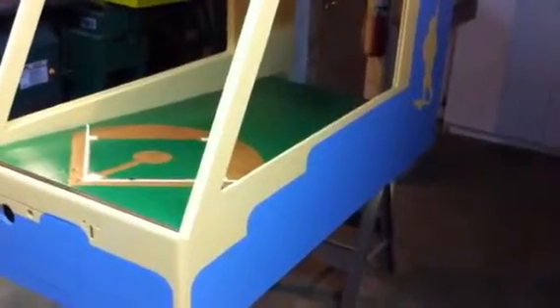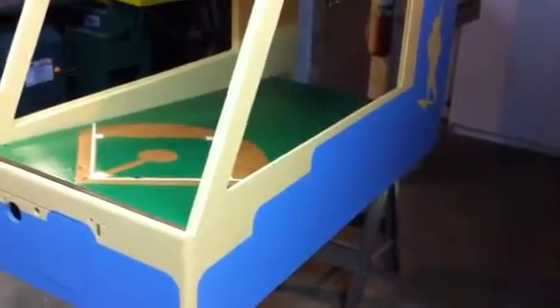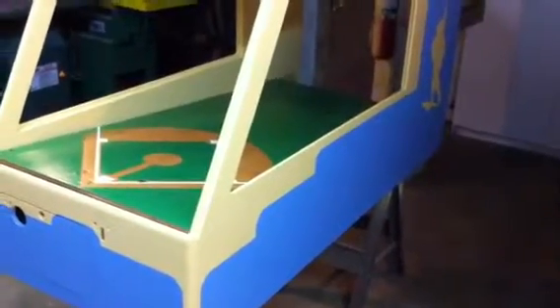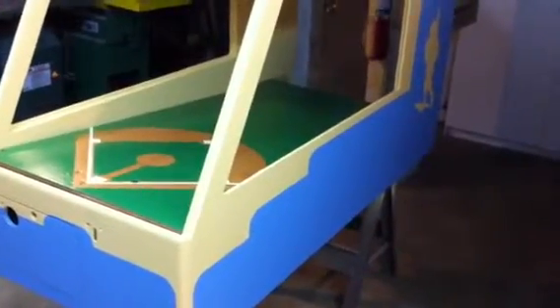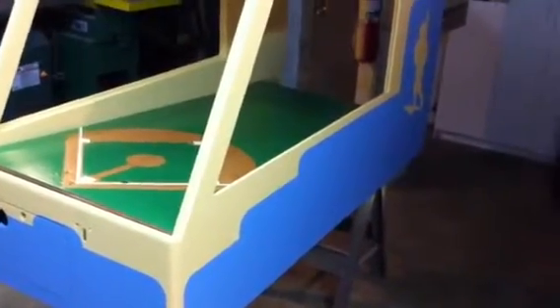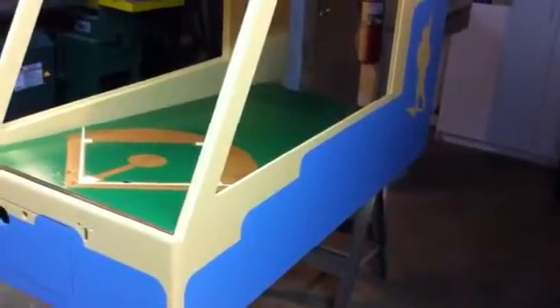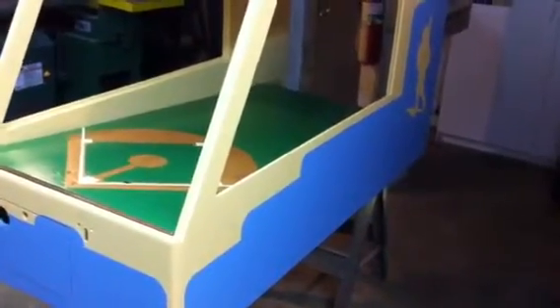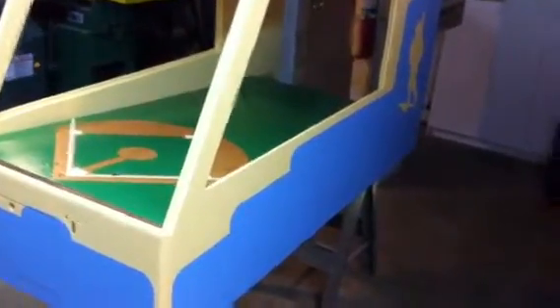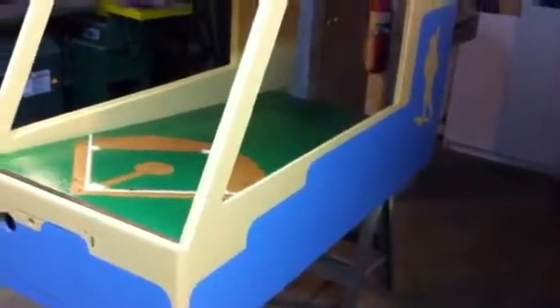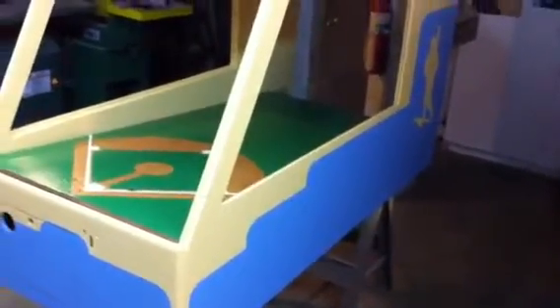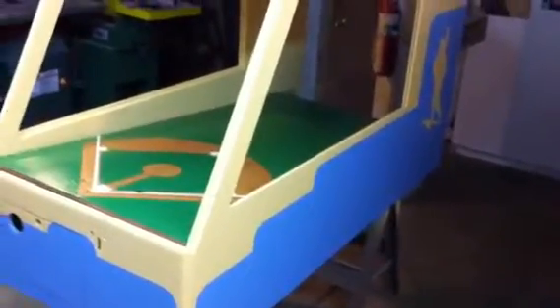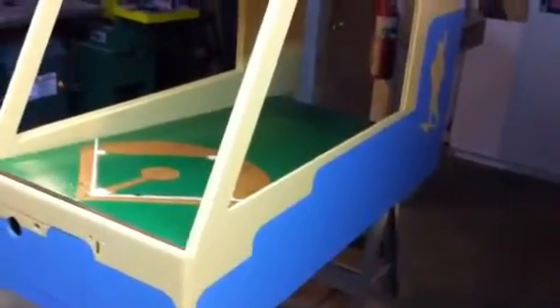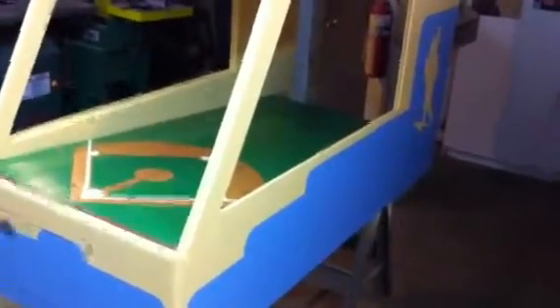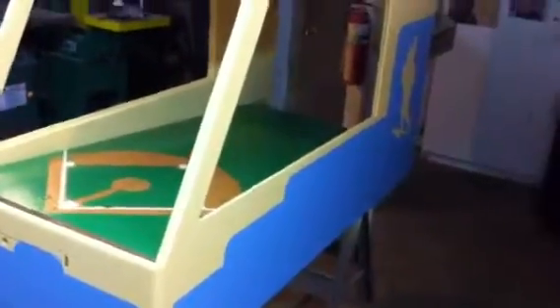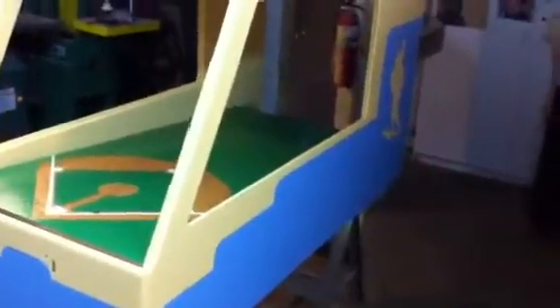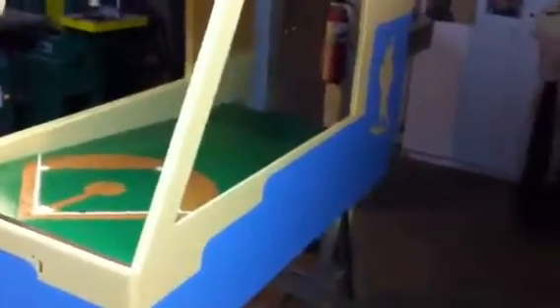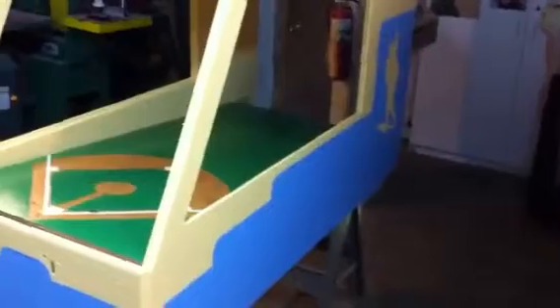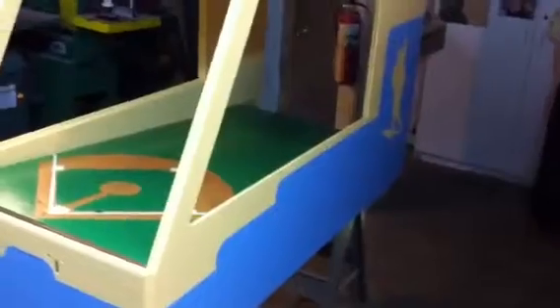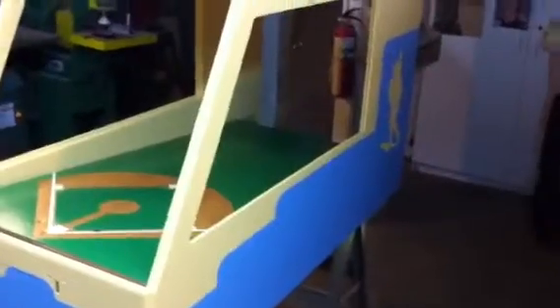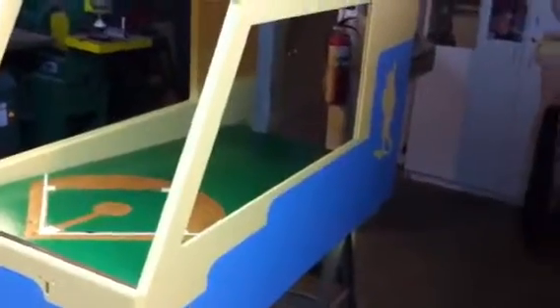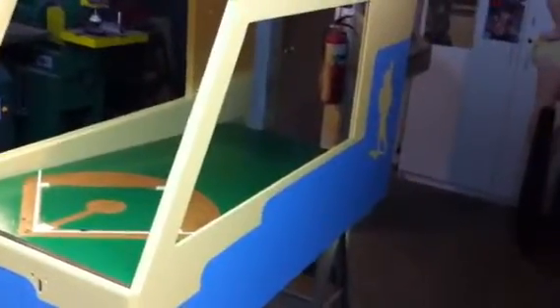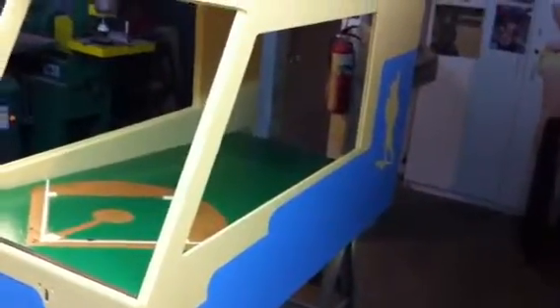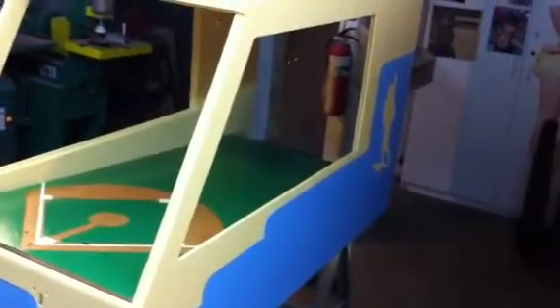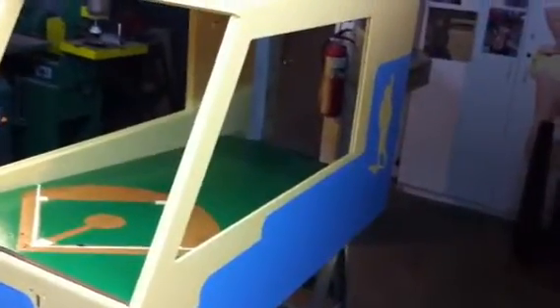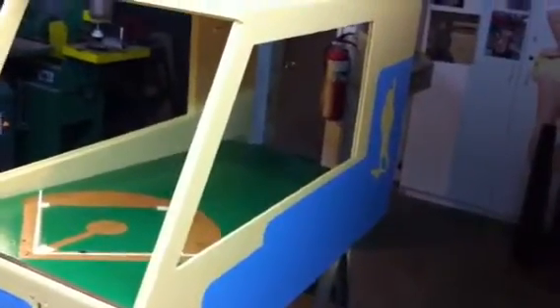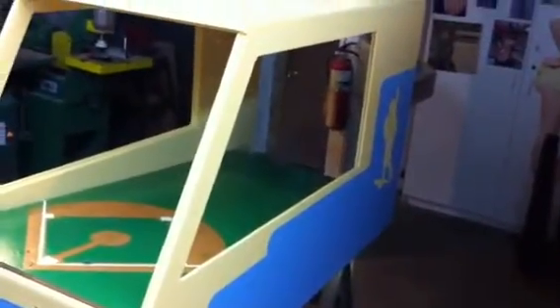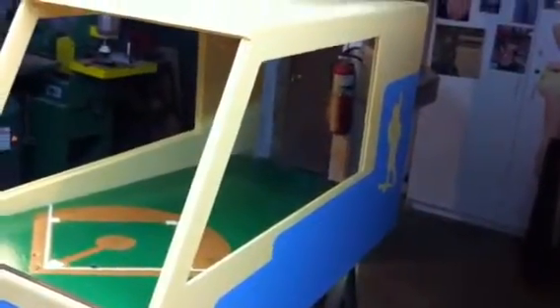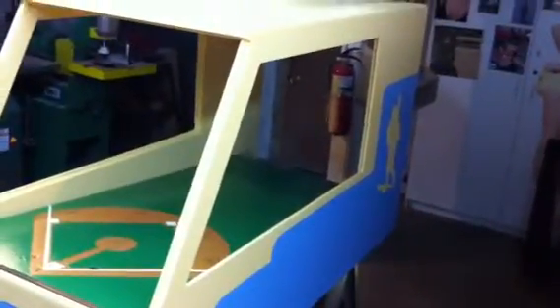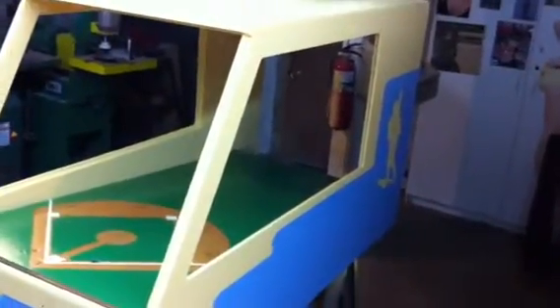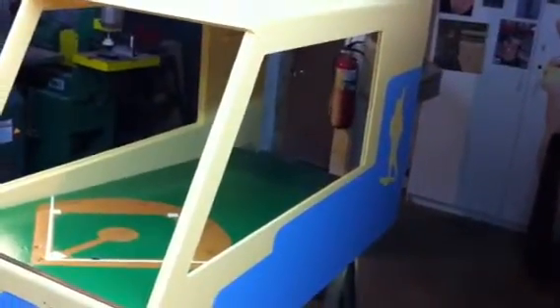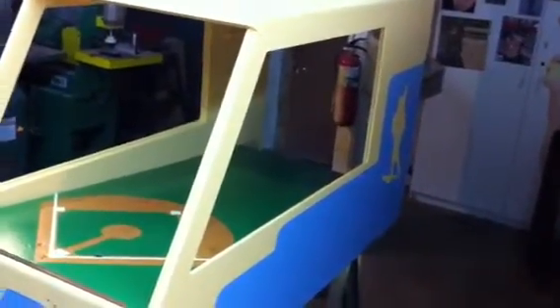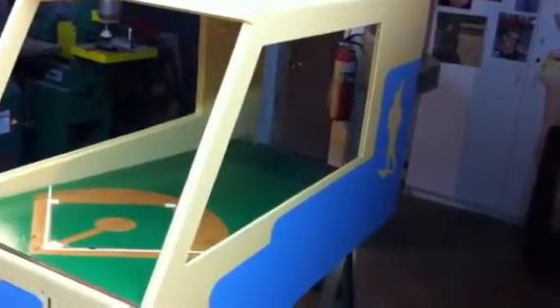Welcome to Vintage Coin-Op Restorations. This is Scientific's 1941 Batting Practice. This is part two of our video series on this particular game.